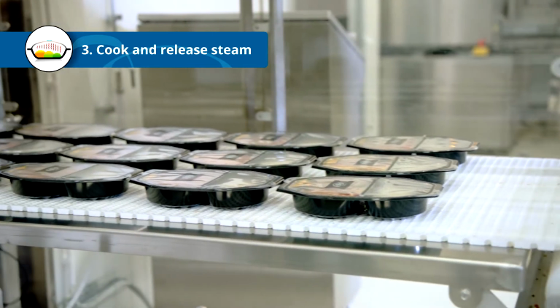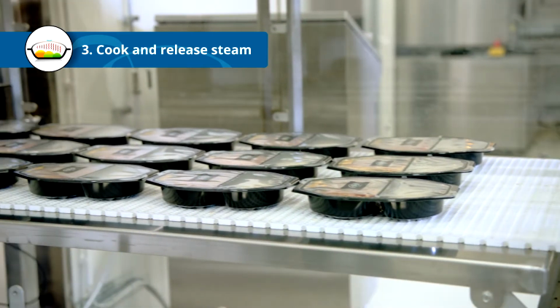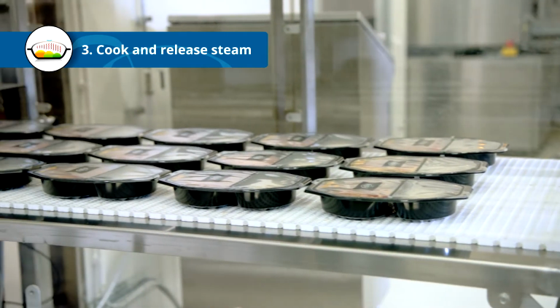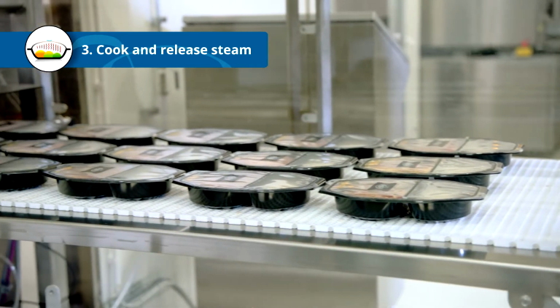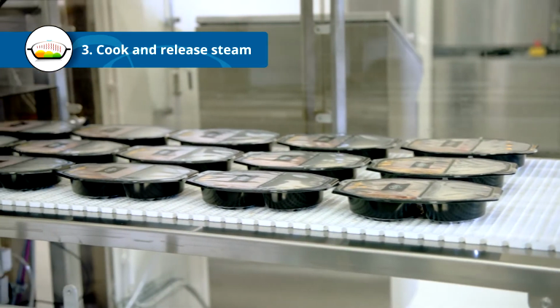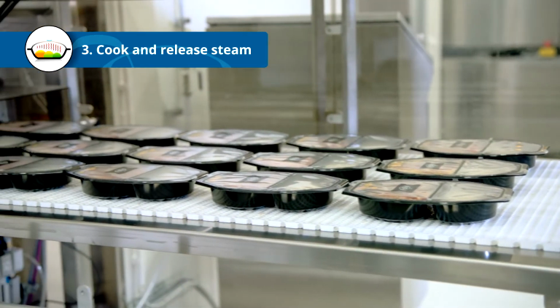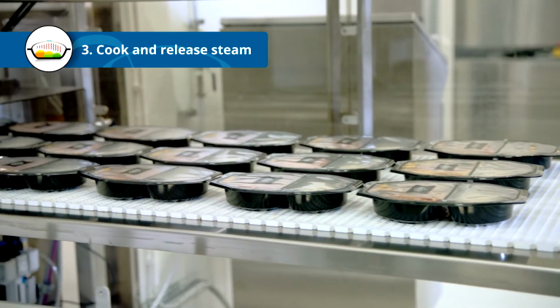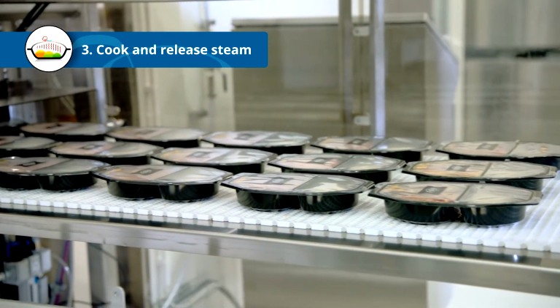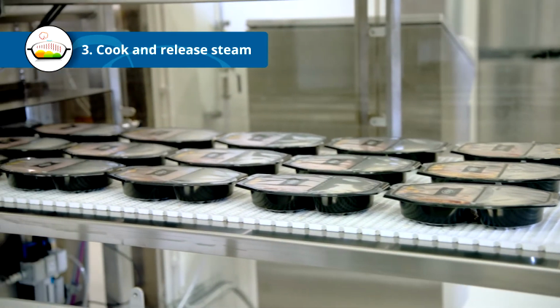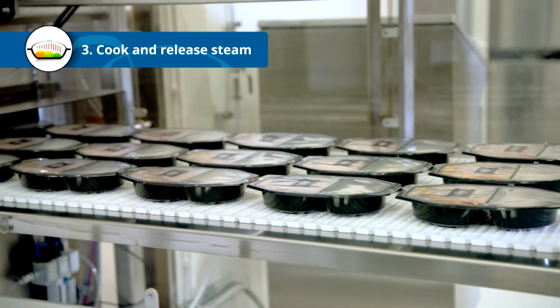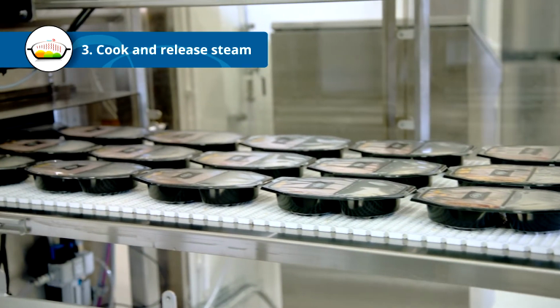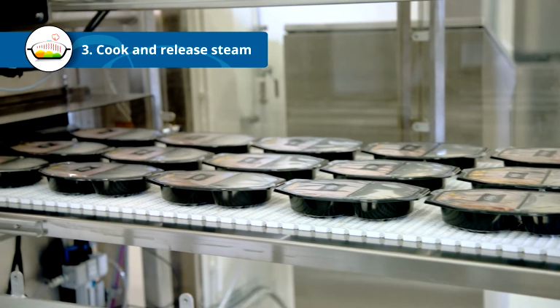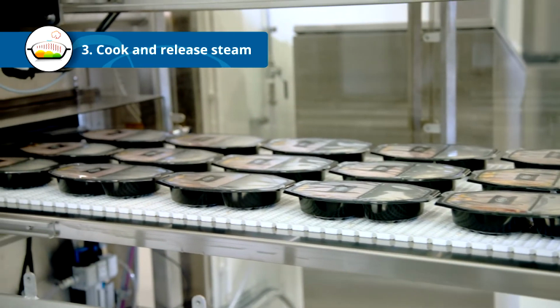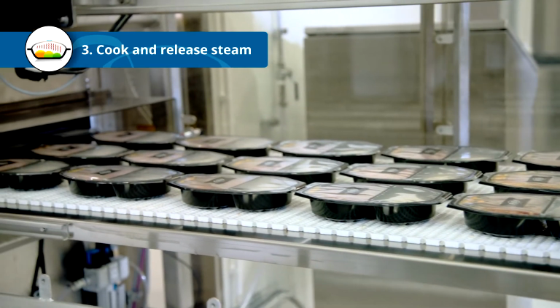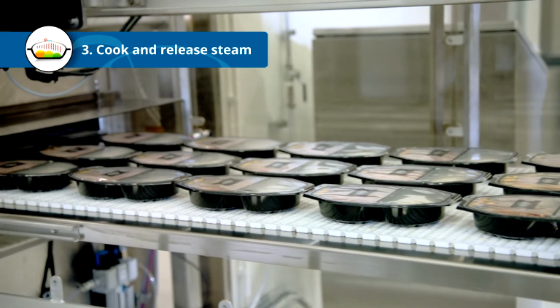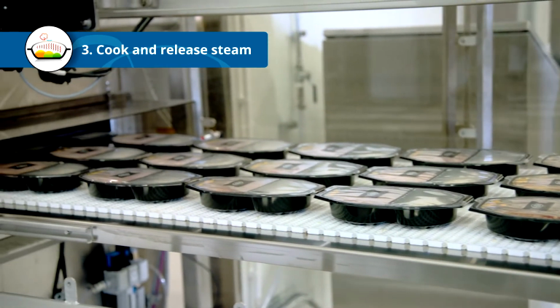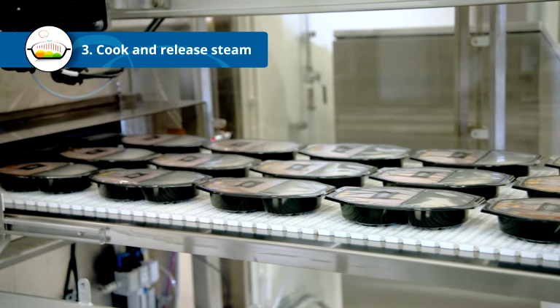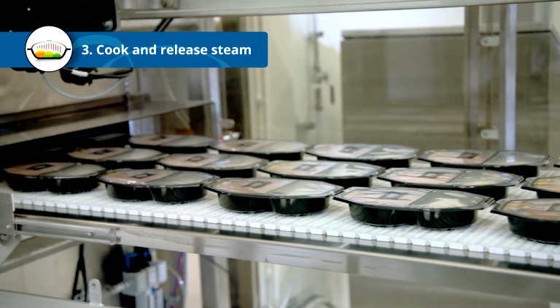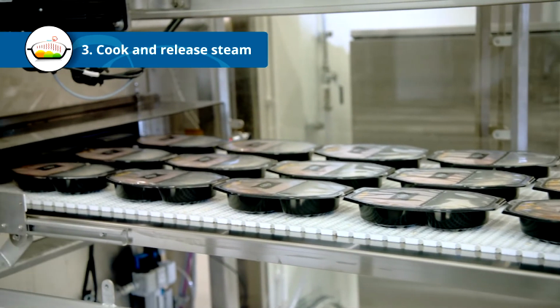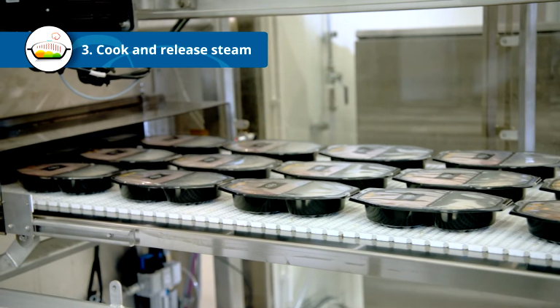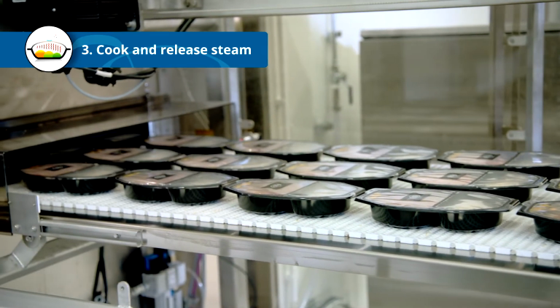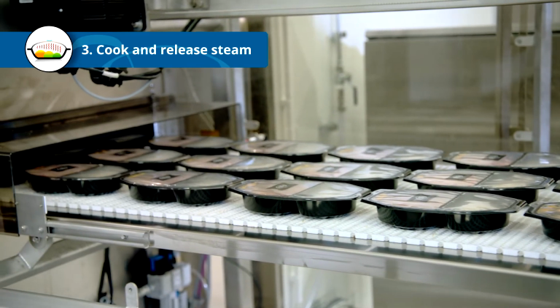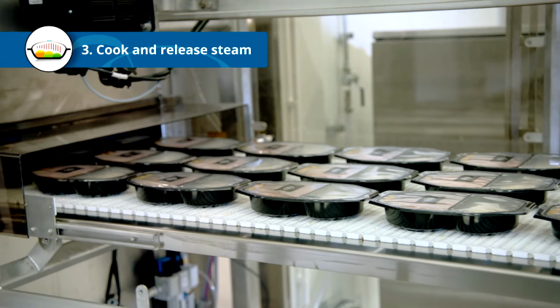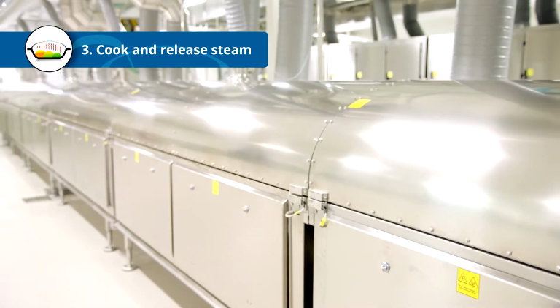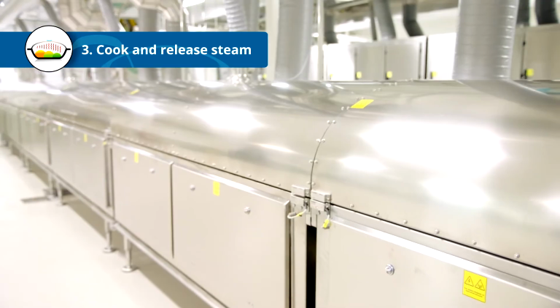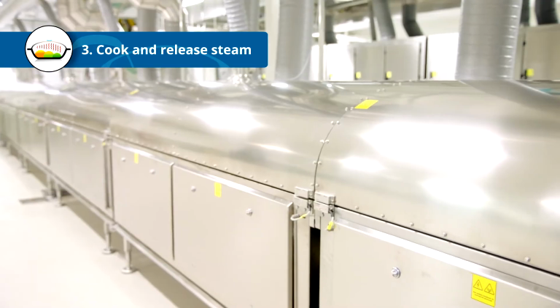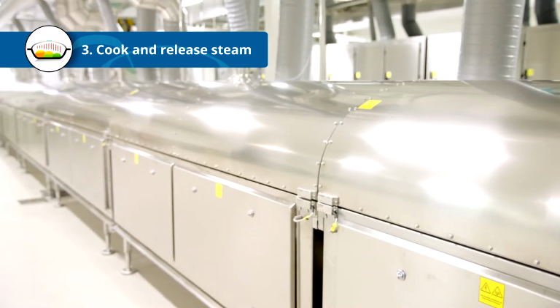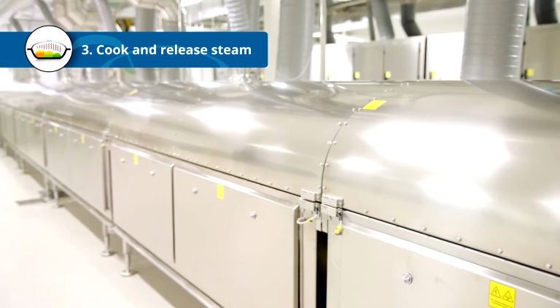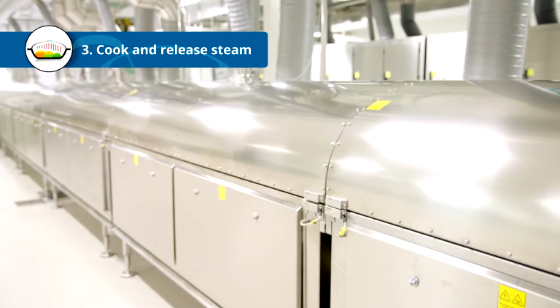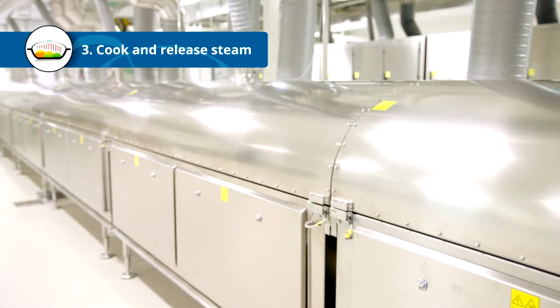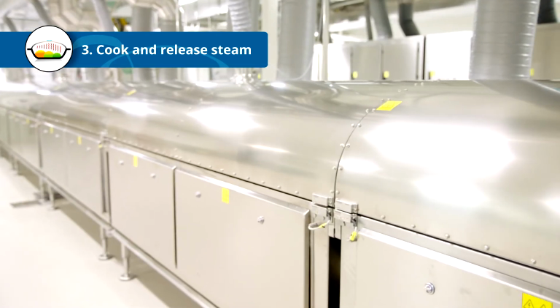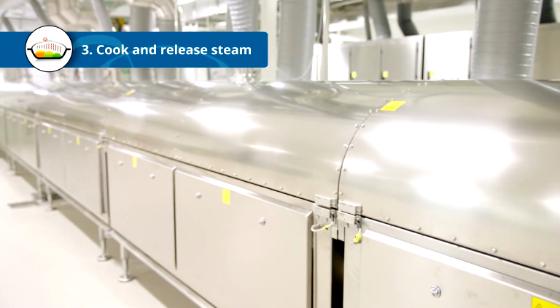Thanks to the fast pasteurization process, more vitamins, colour and texture are preserved.